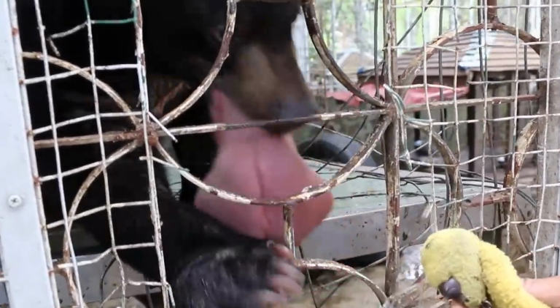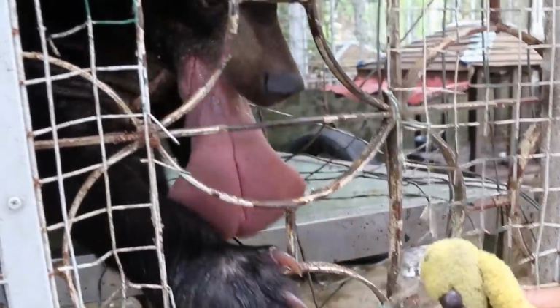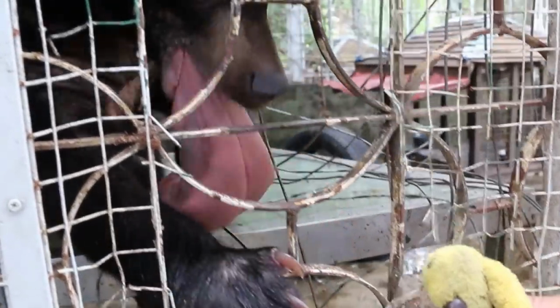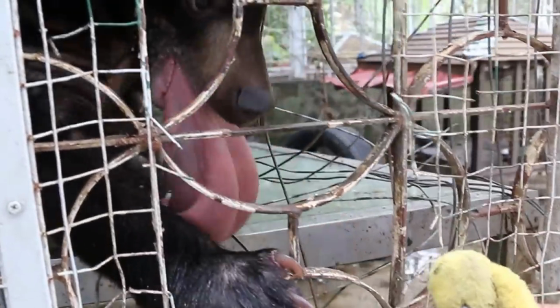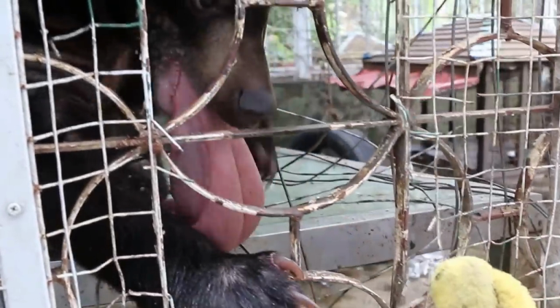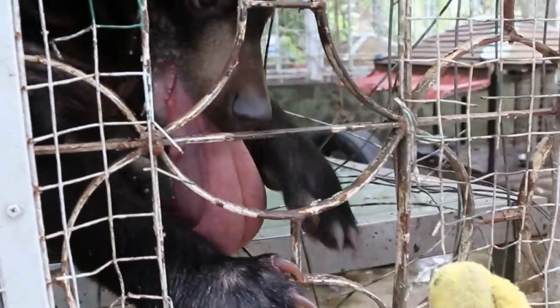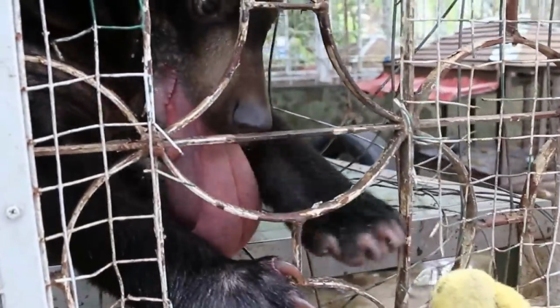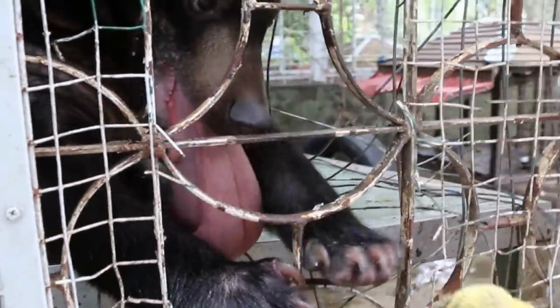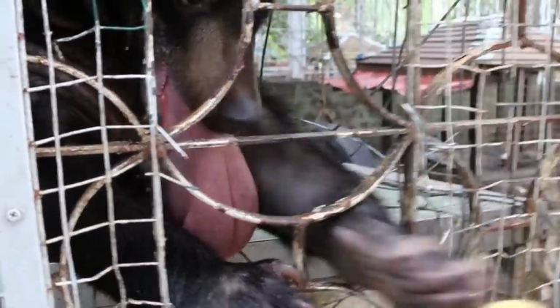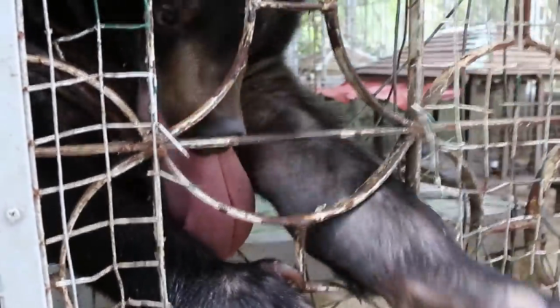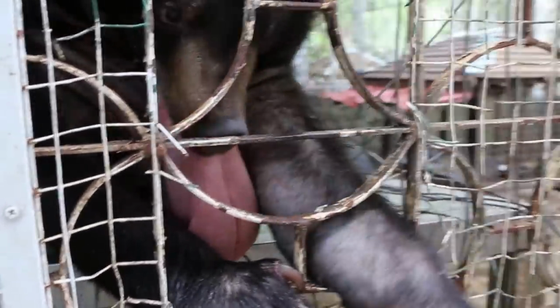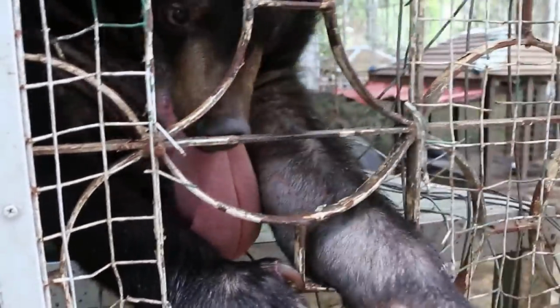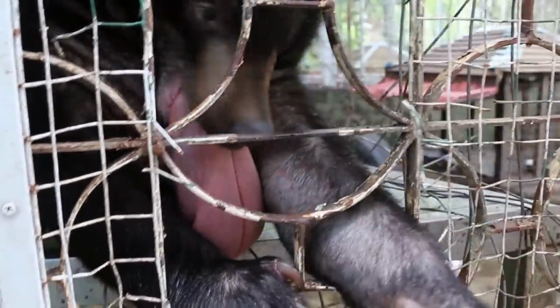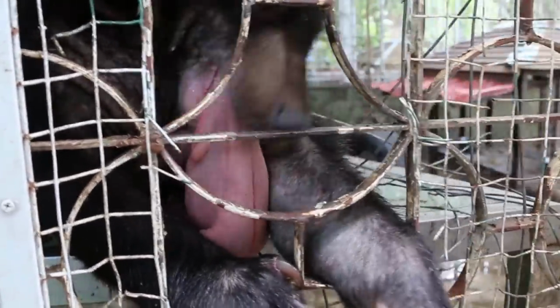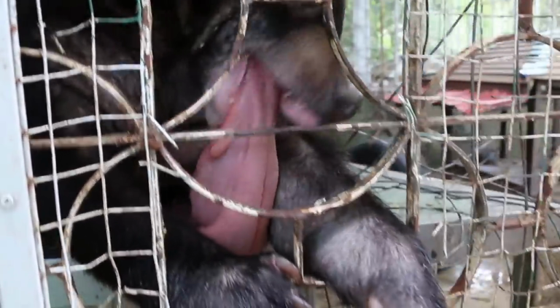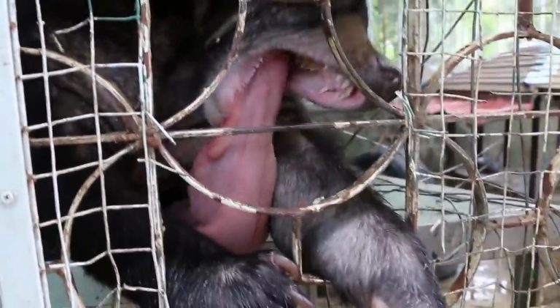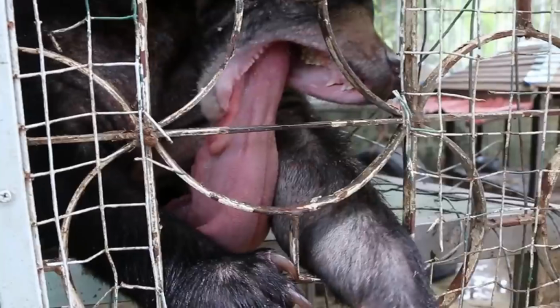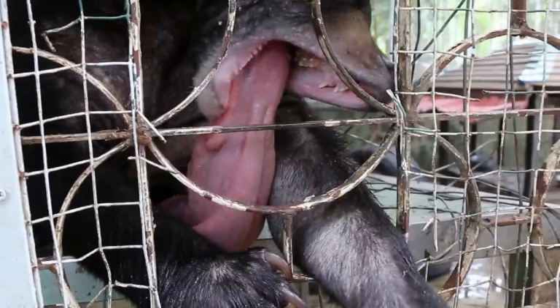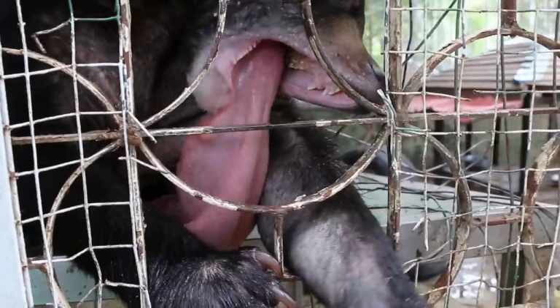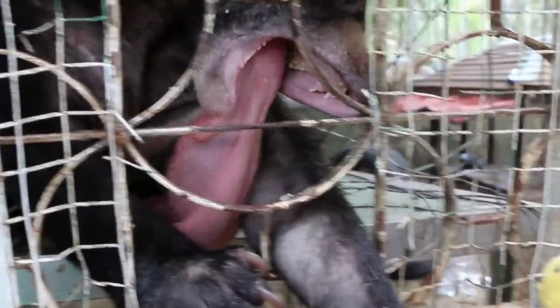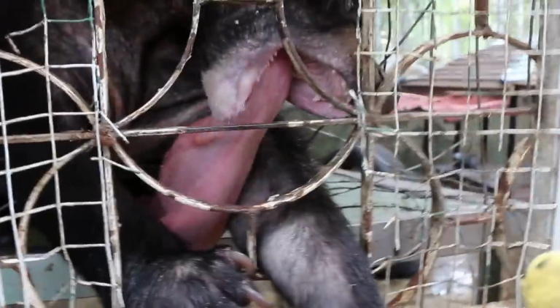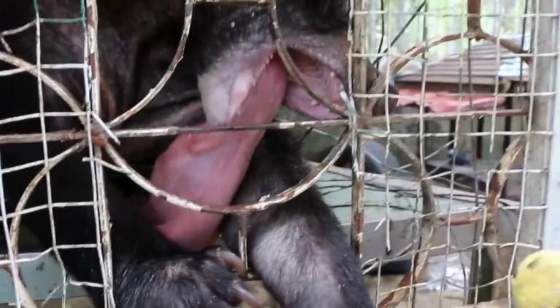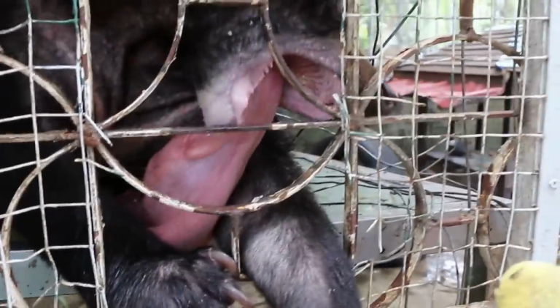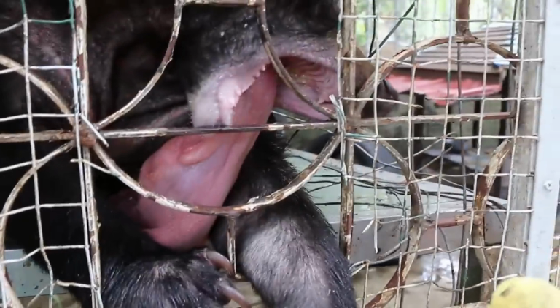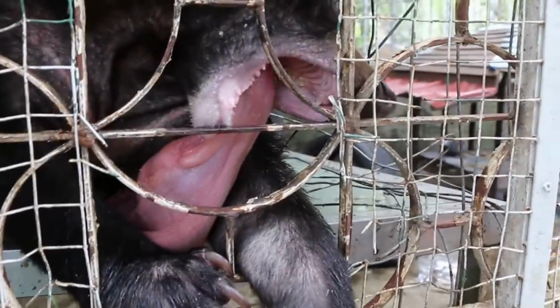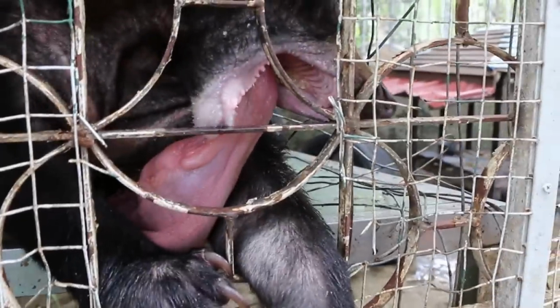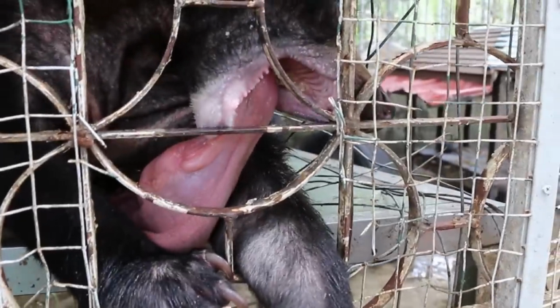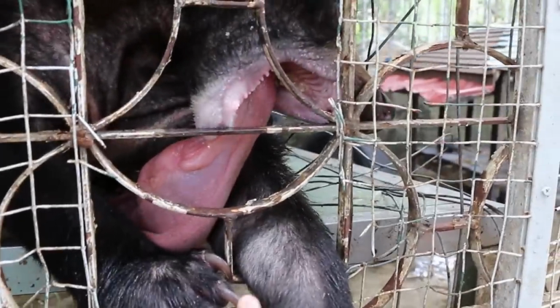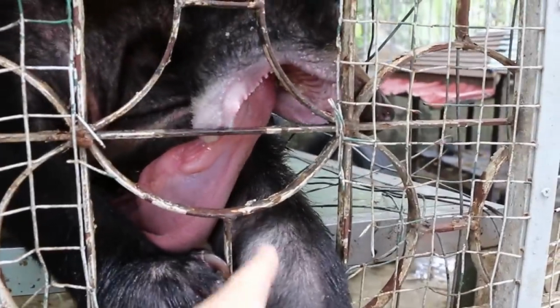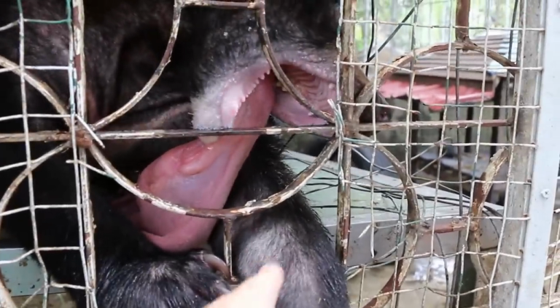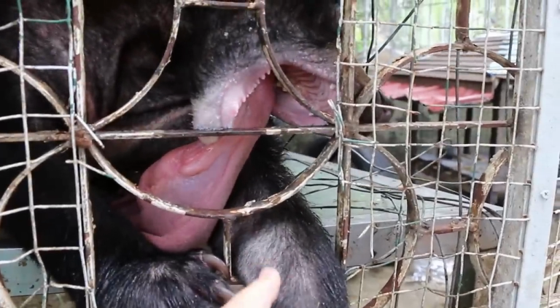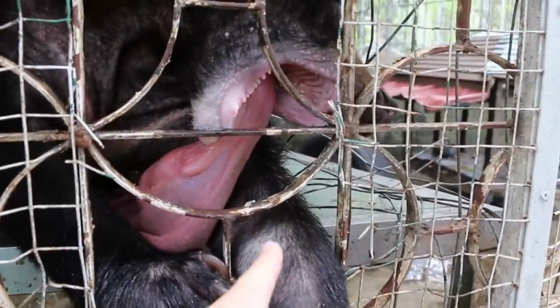Let me take and see his tongue. This fella also got a lot of pustular dermatitis there.